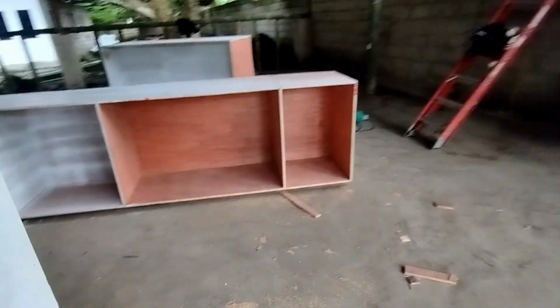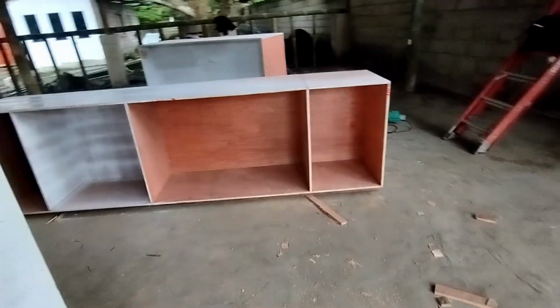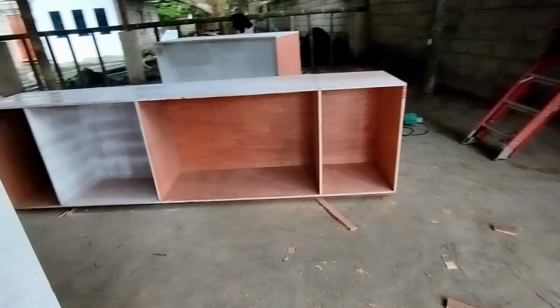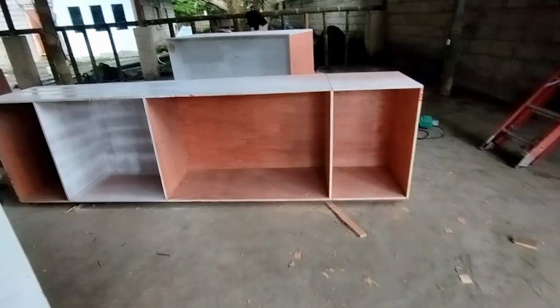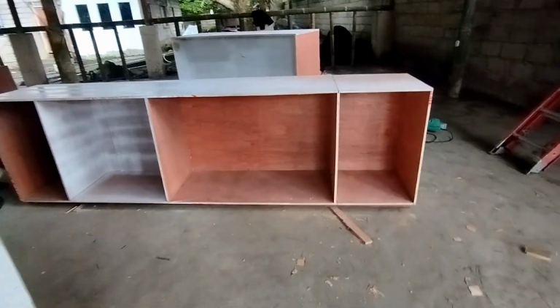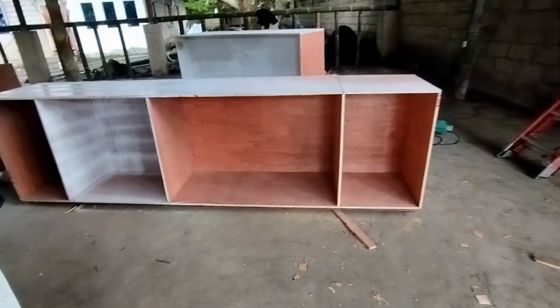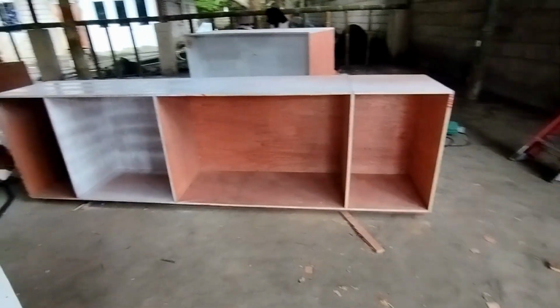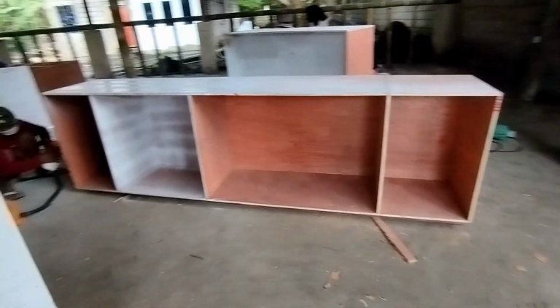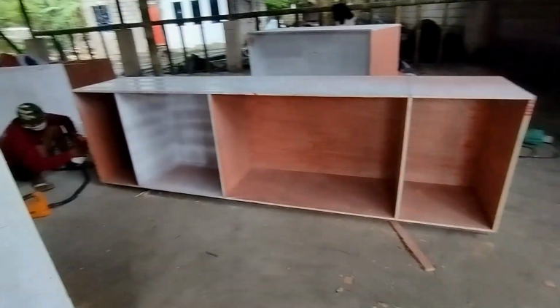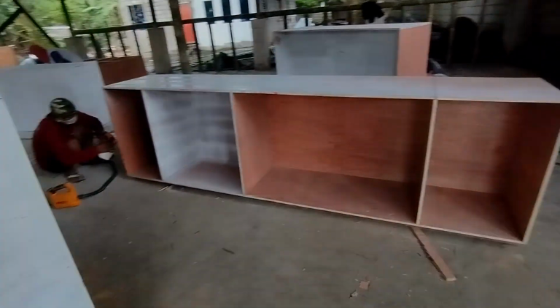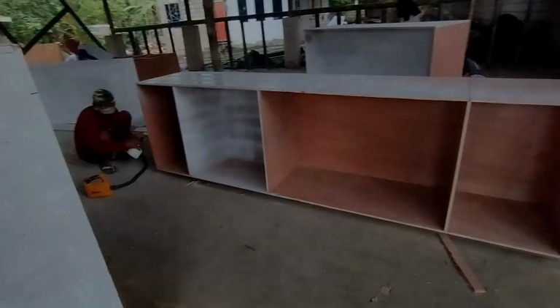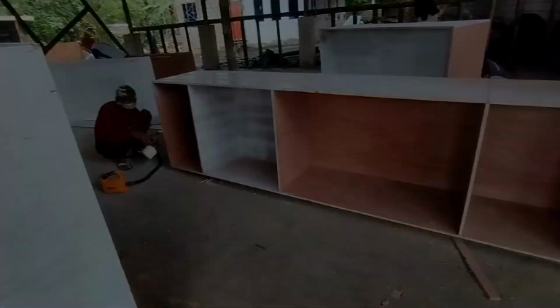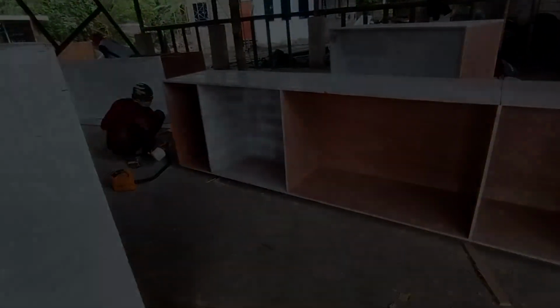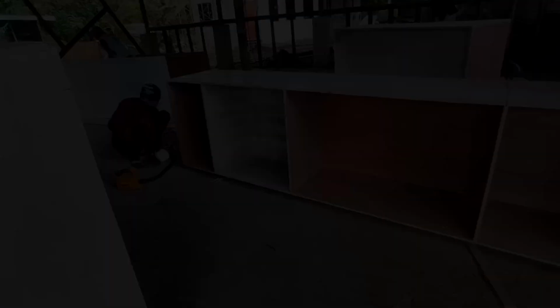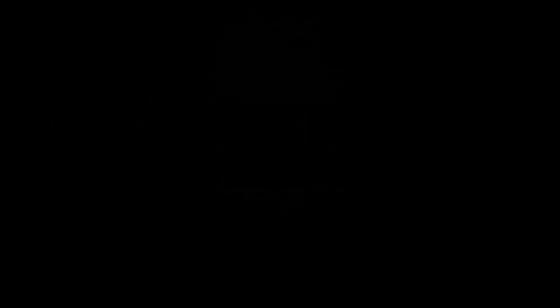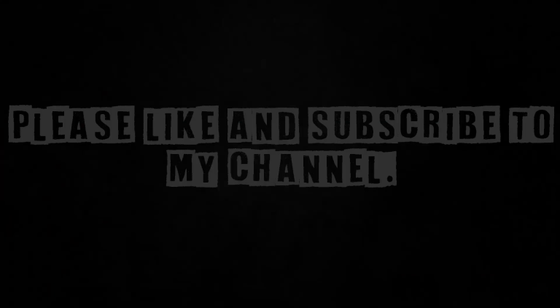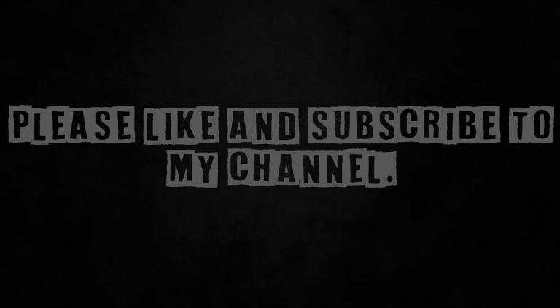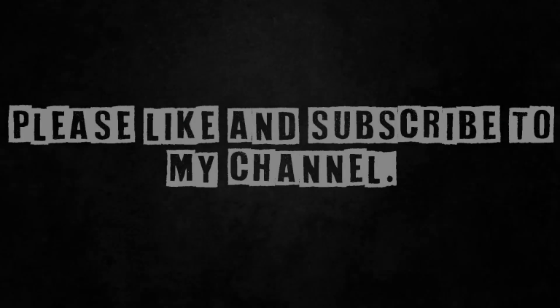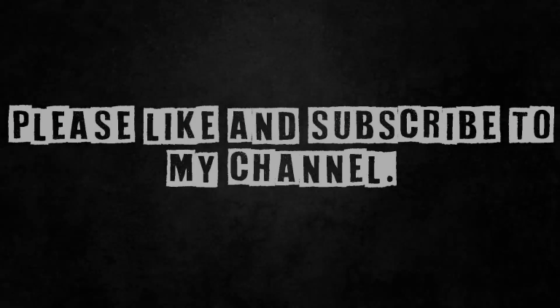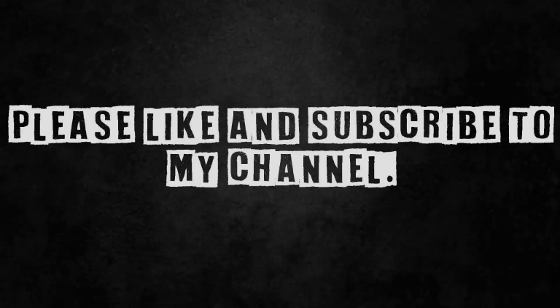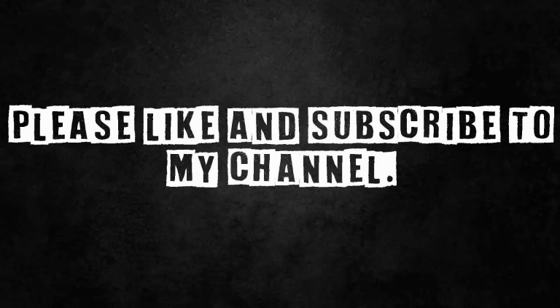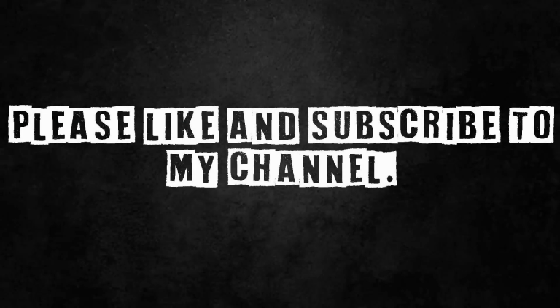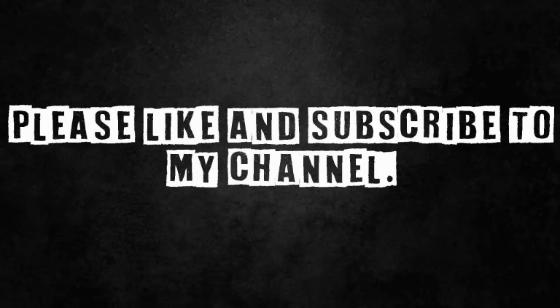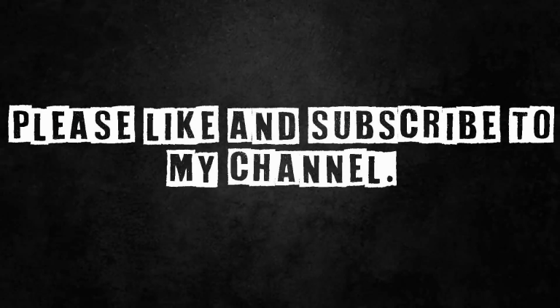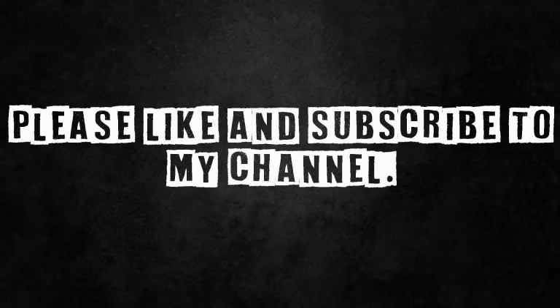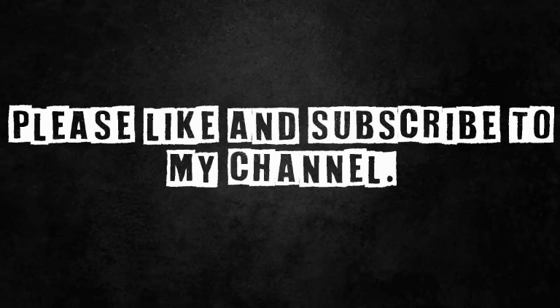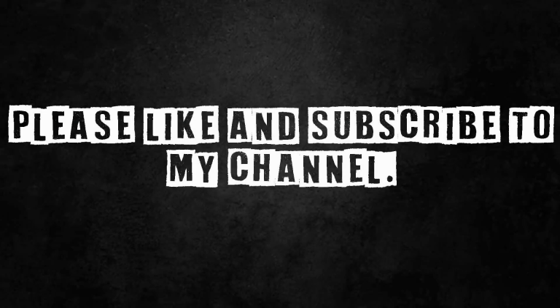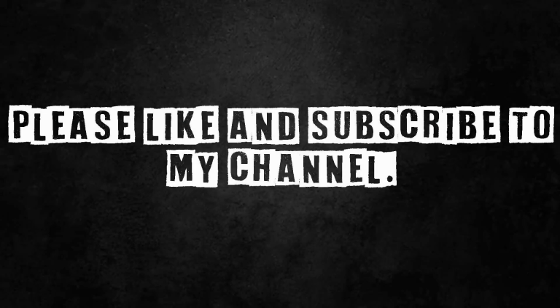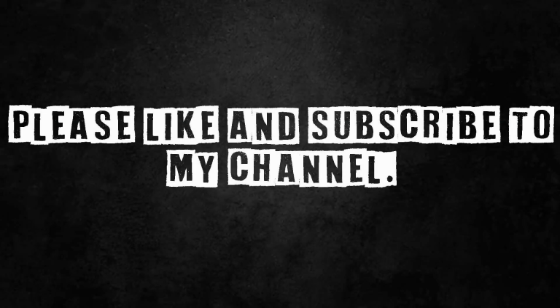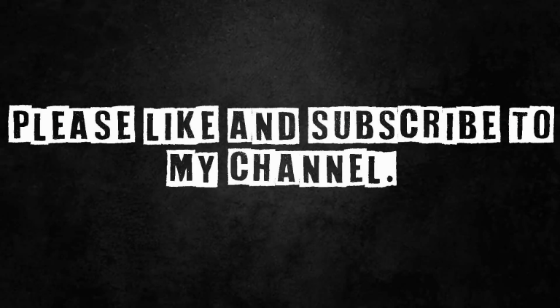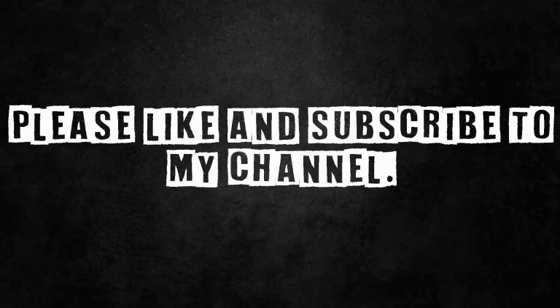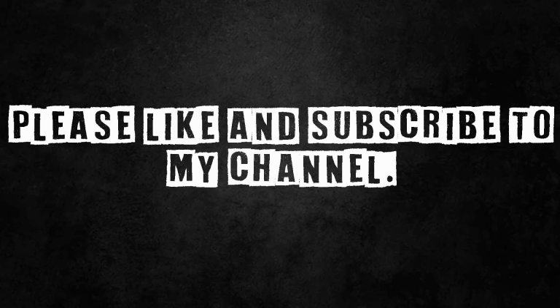So see you soon sa next vlog natin para sa ibang updates — thank you!